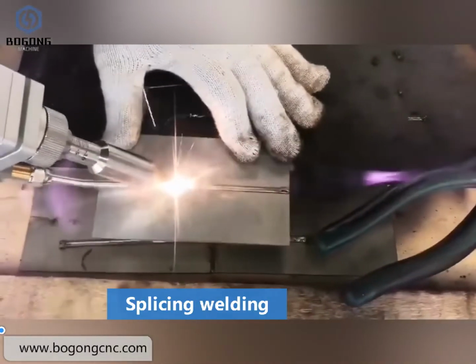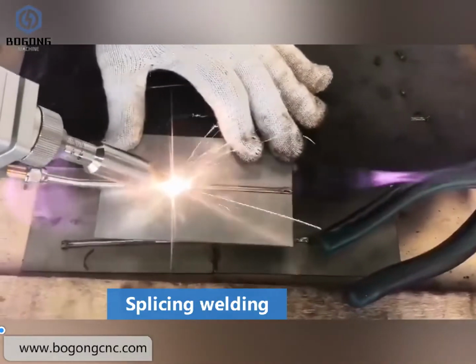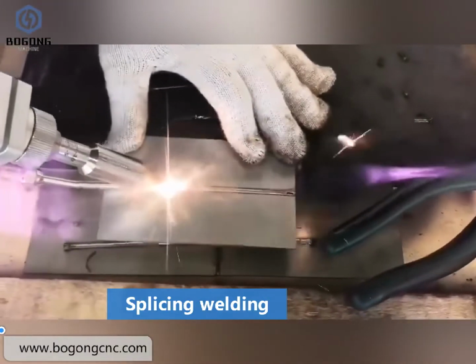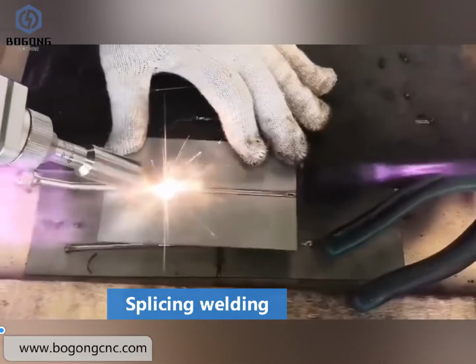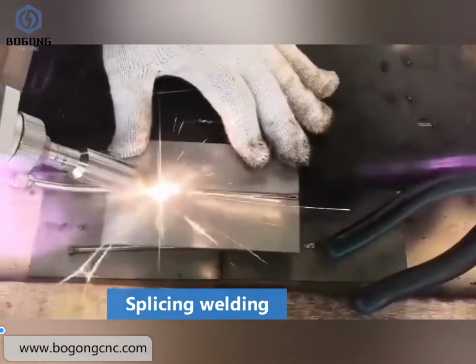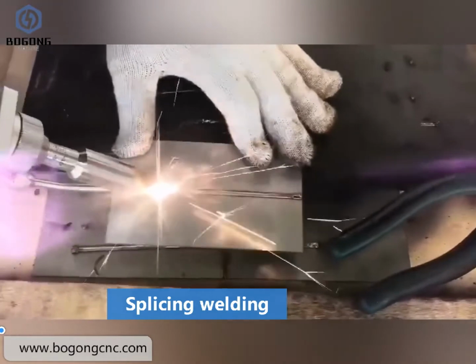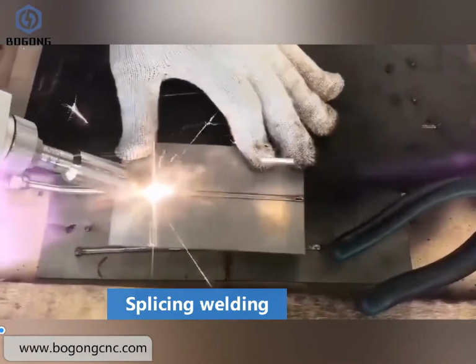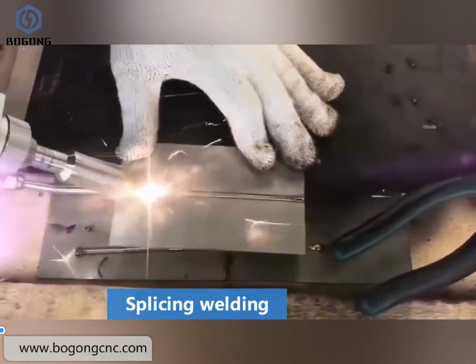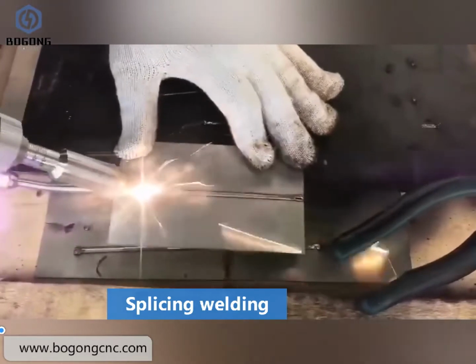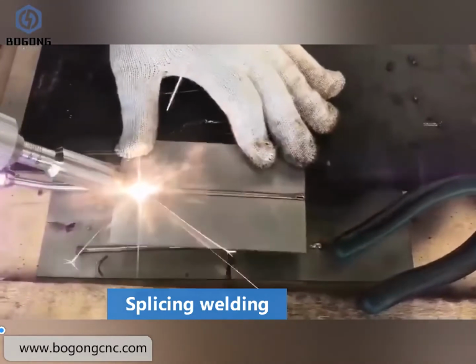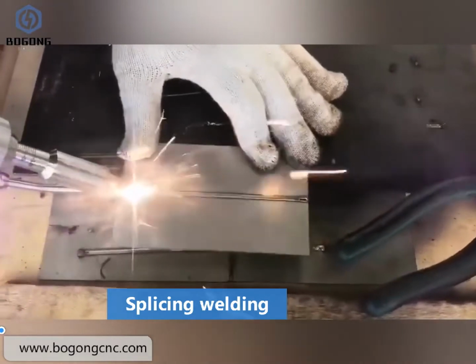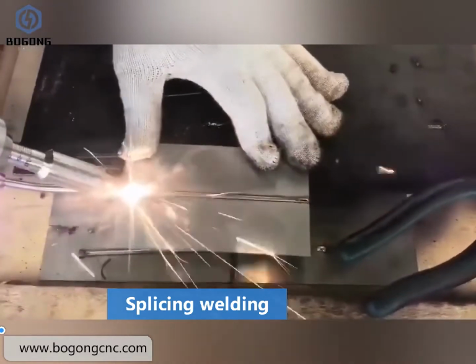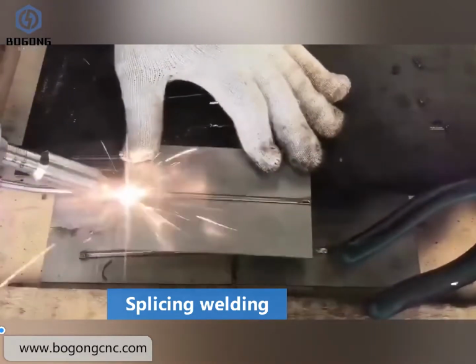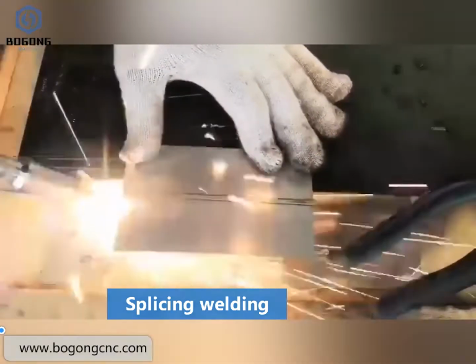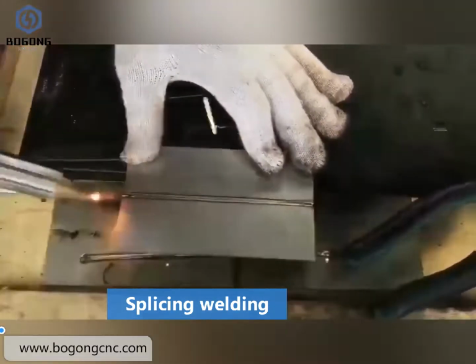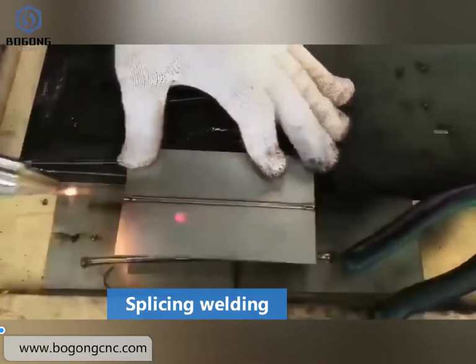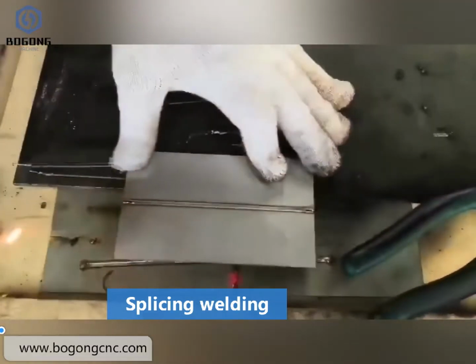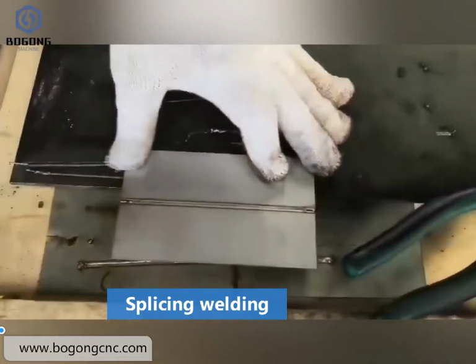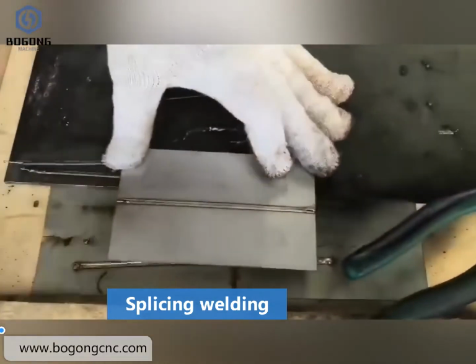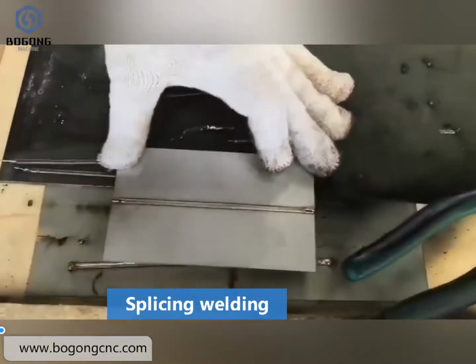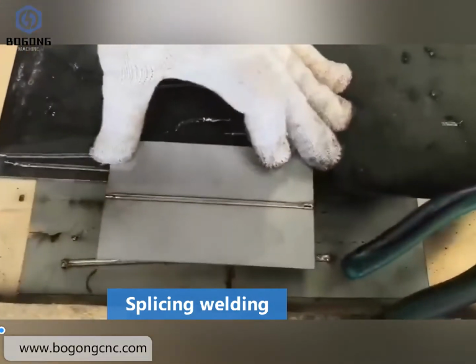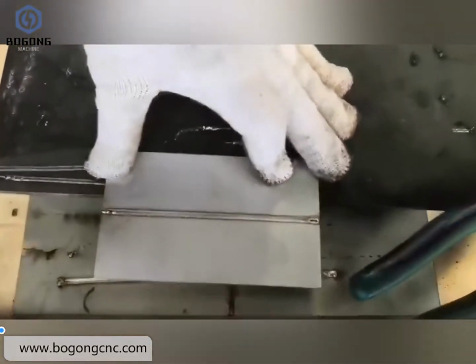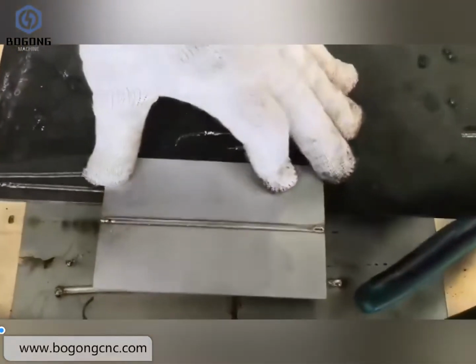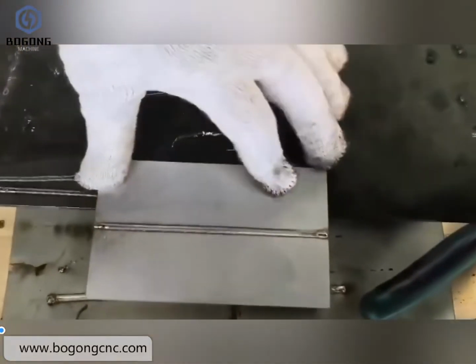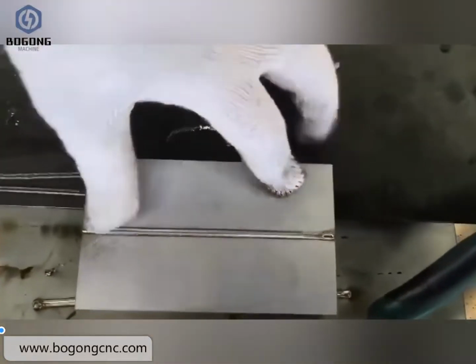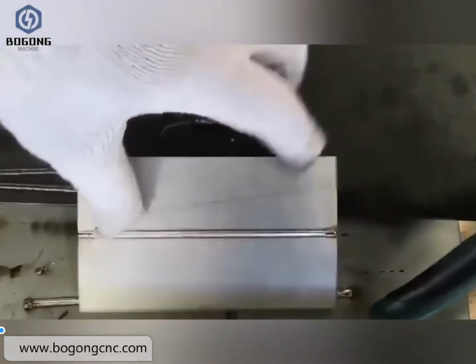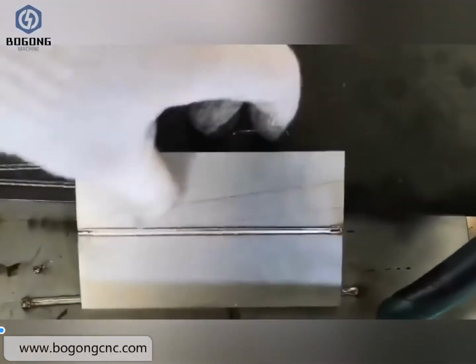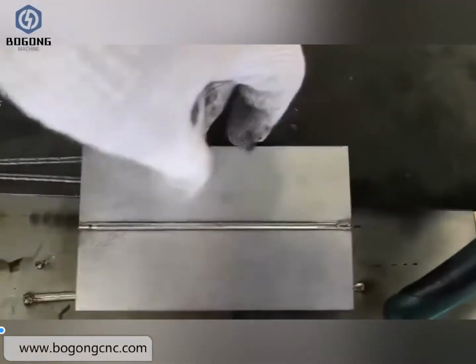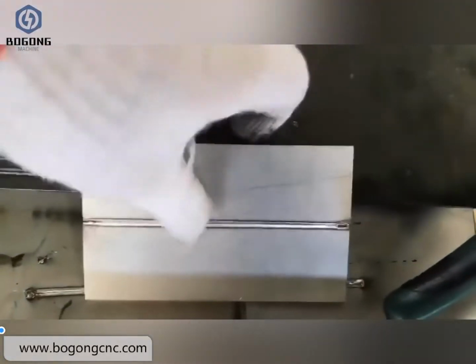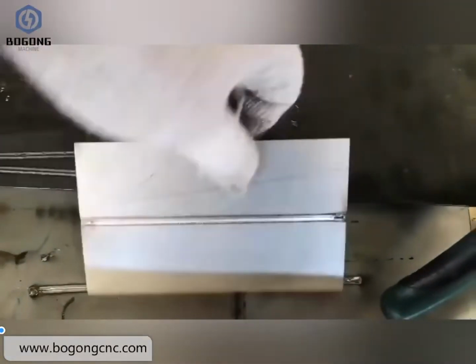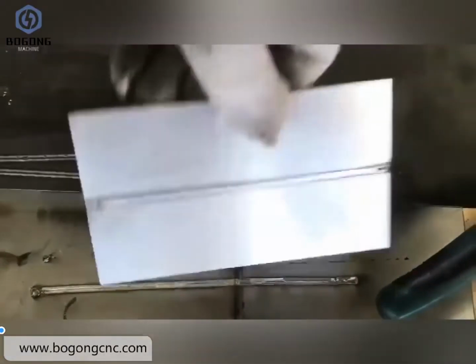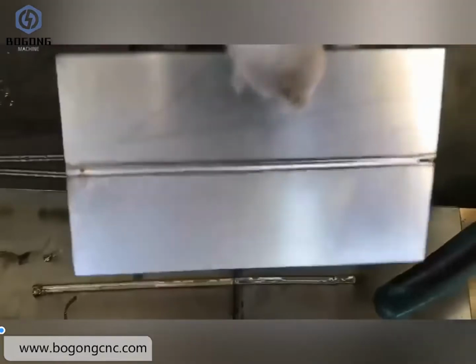You can weld it on the stainless steel, carbon steel, and aluminum.